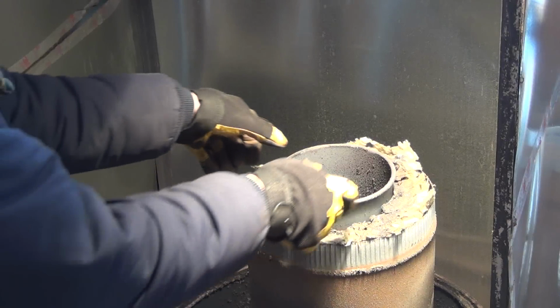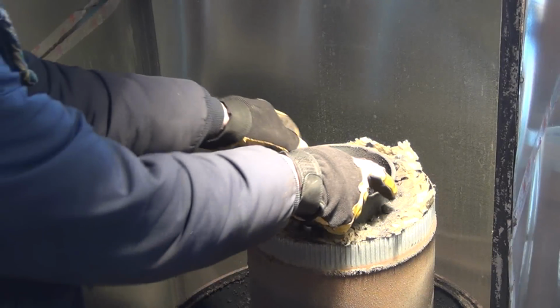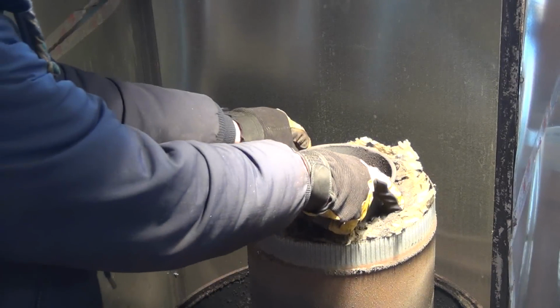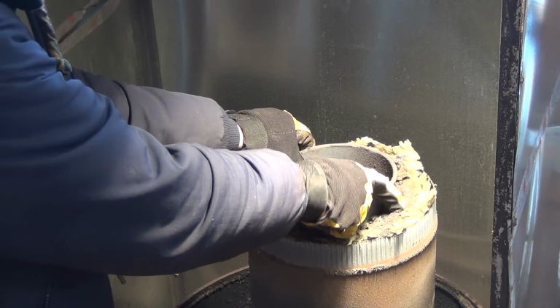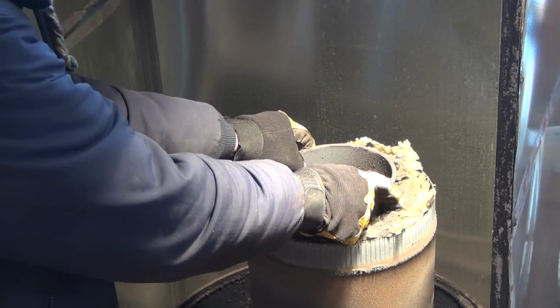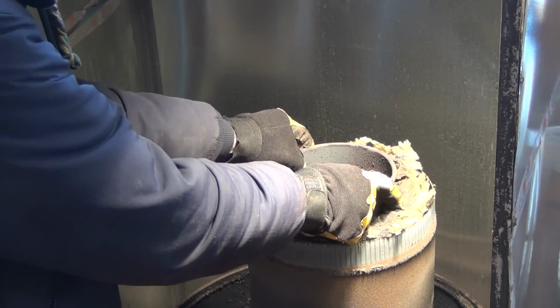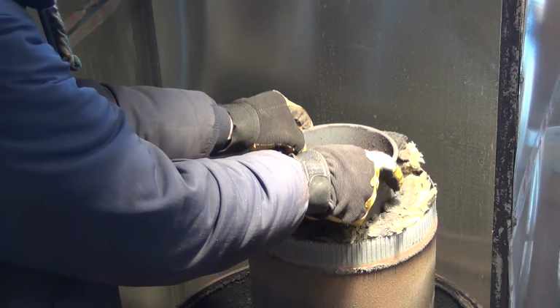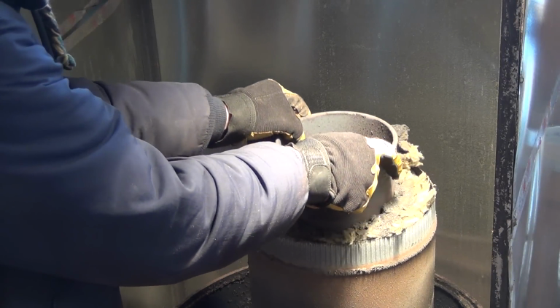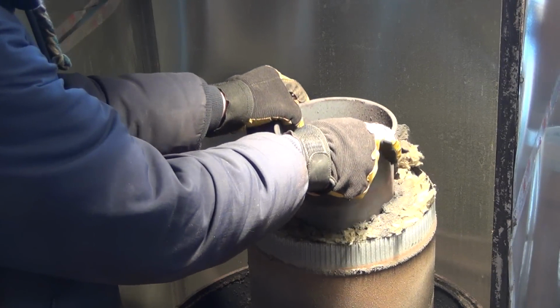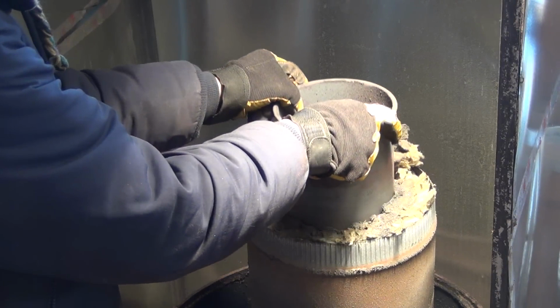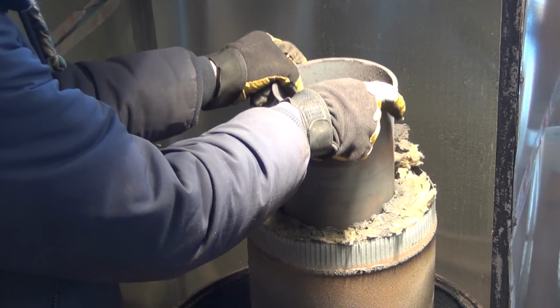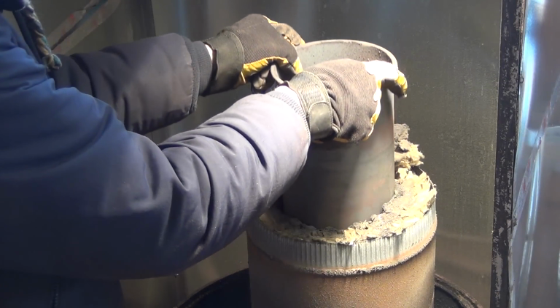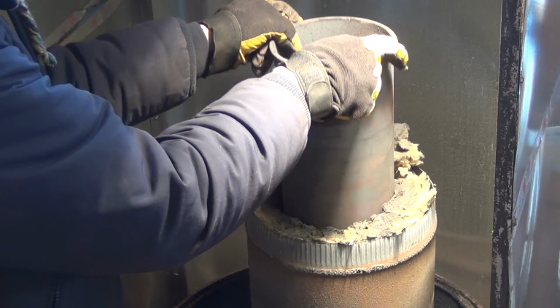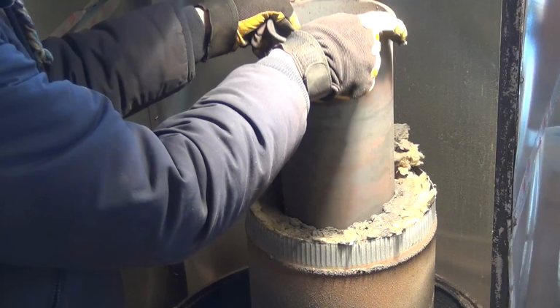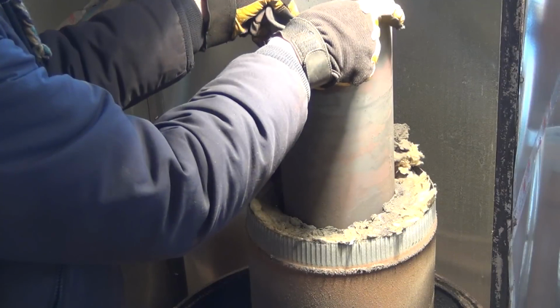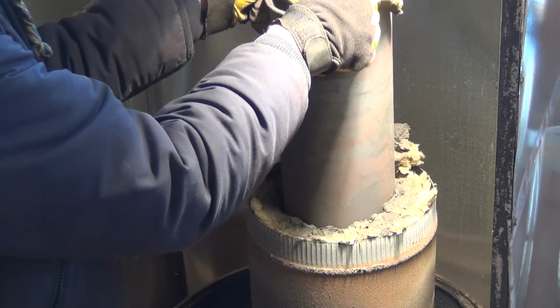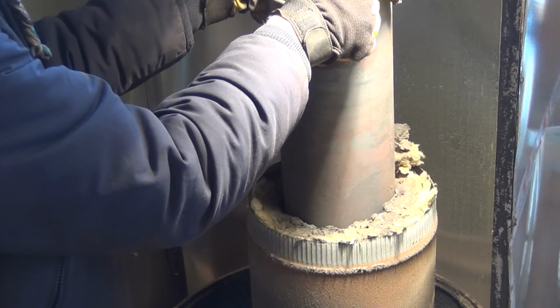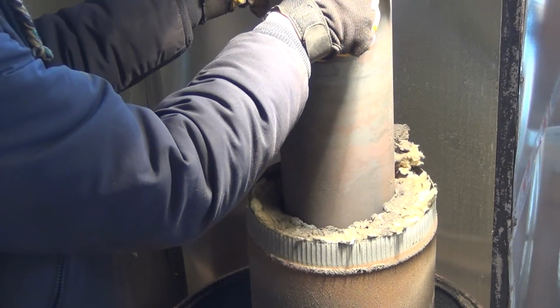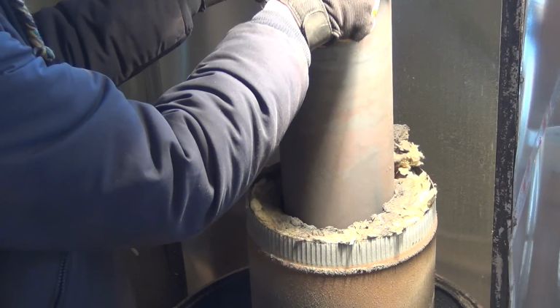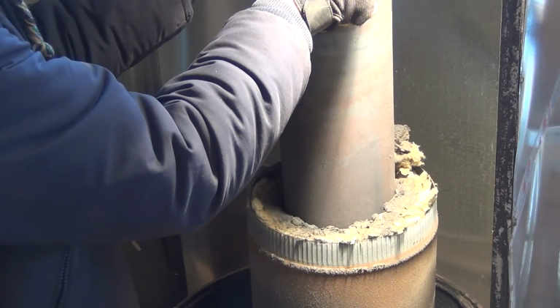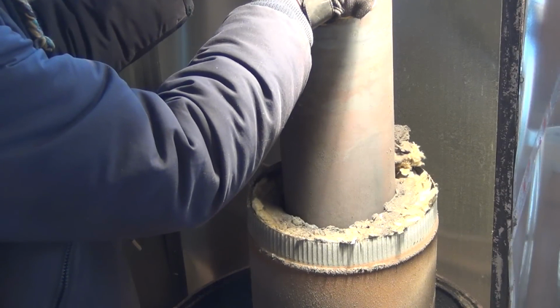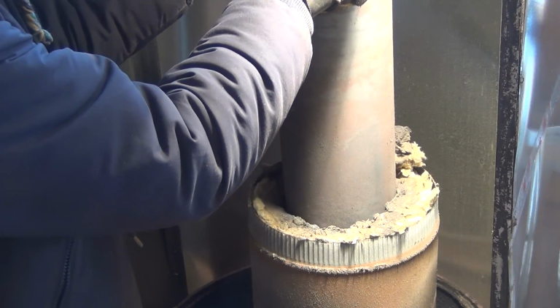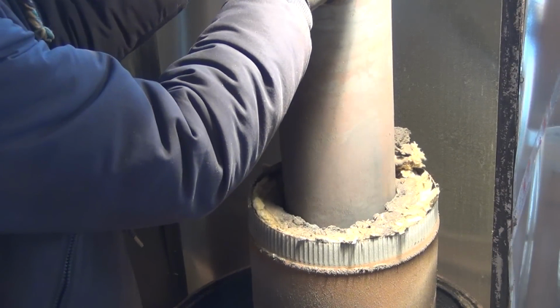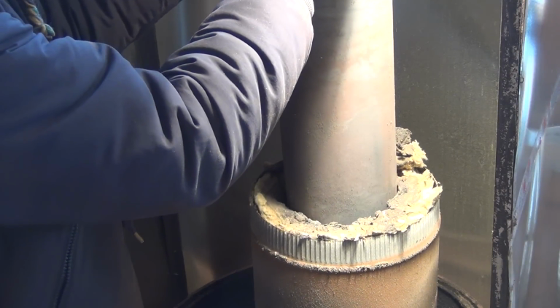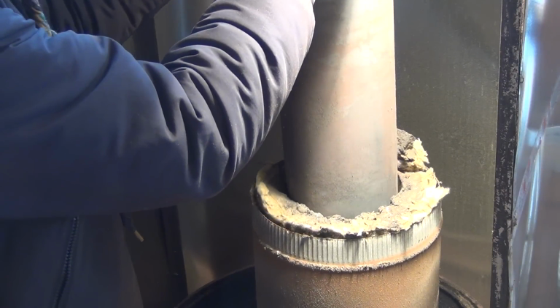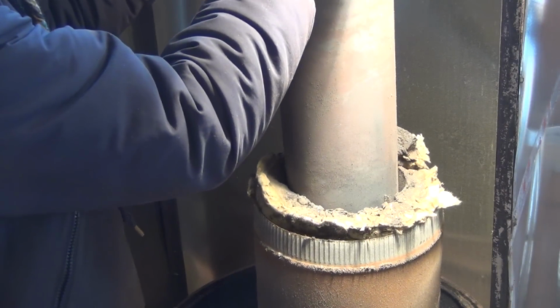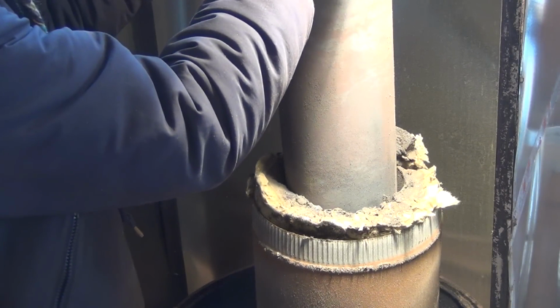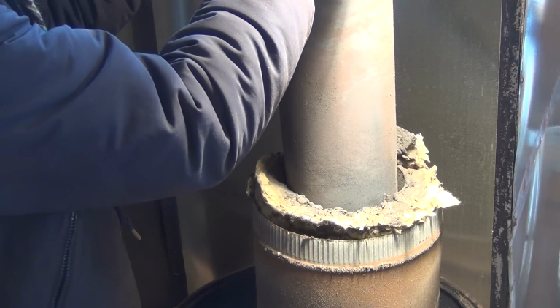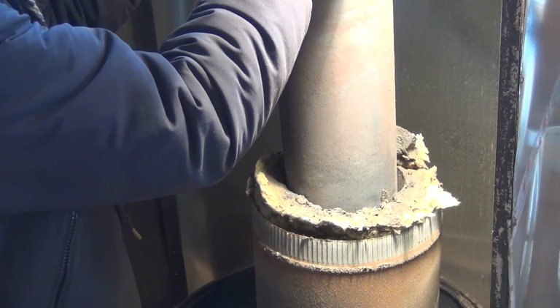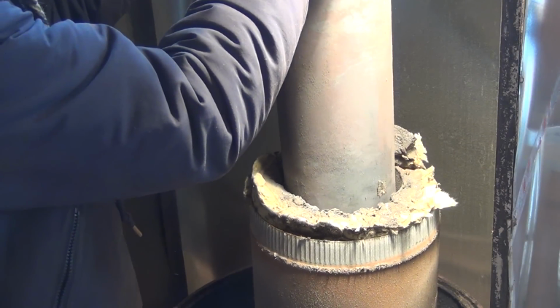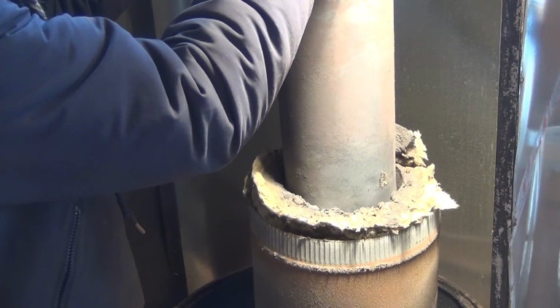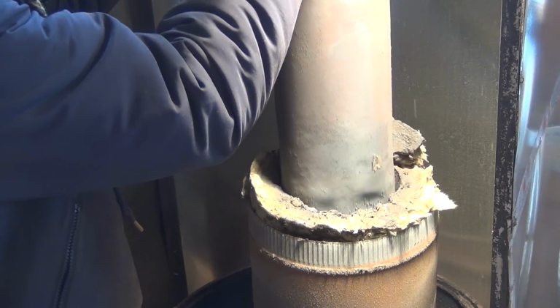I got about a thousand hours of burn out of this heat riser, so it did surprisingly well considering the abuse I put it through.